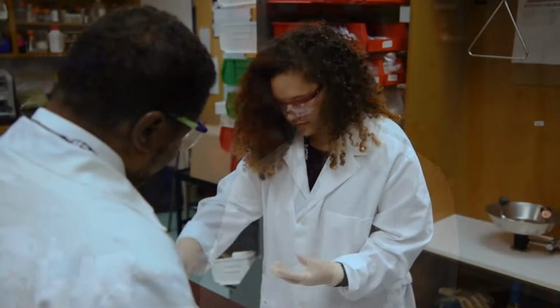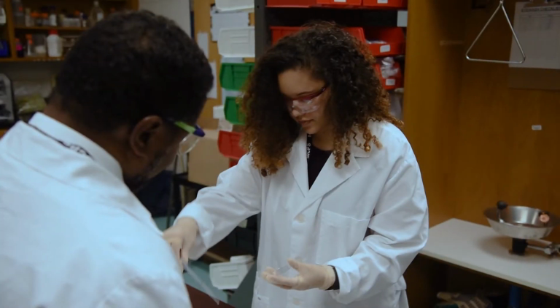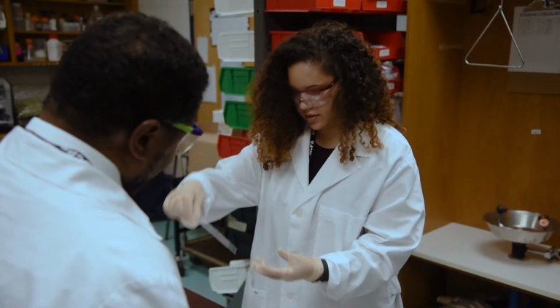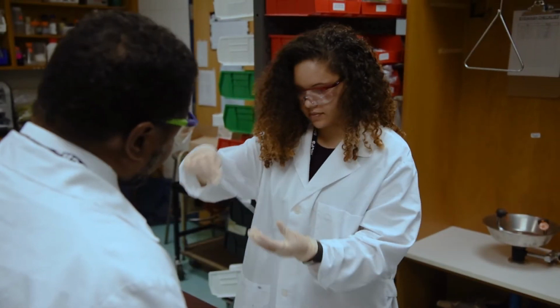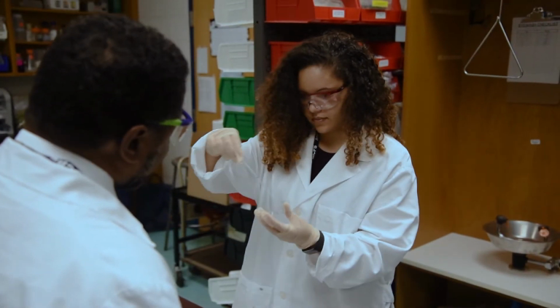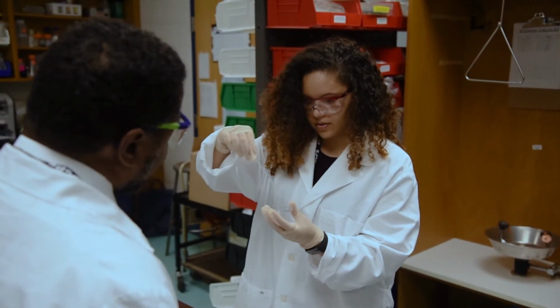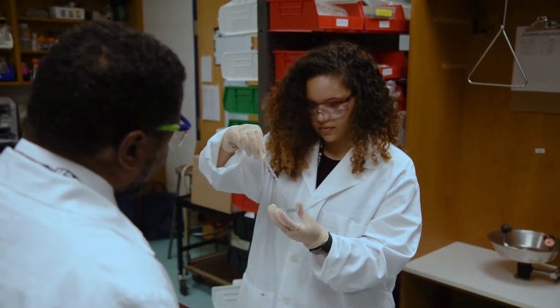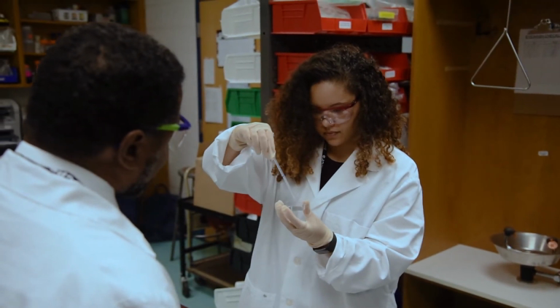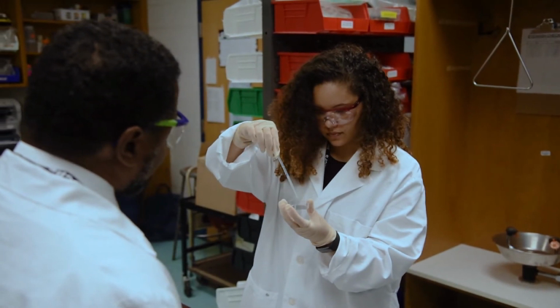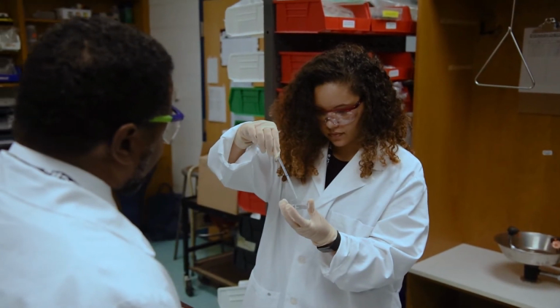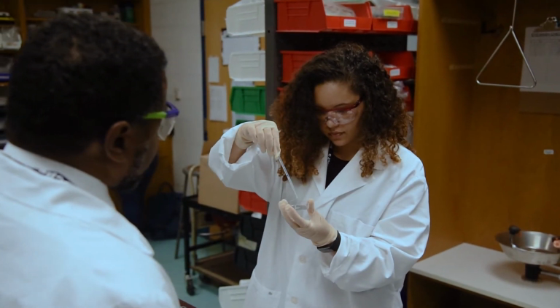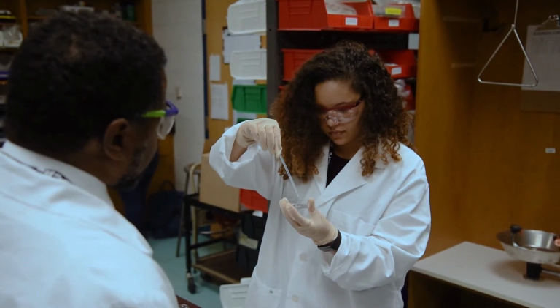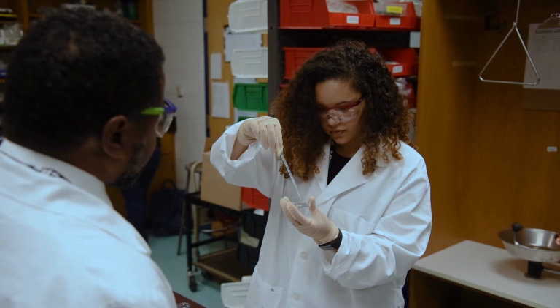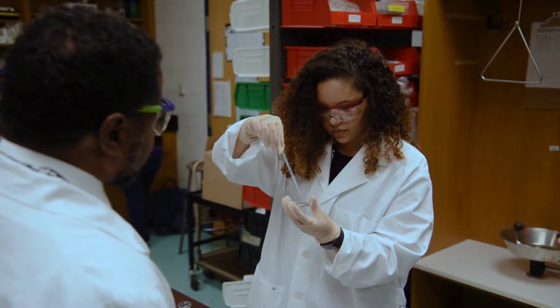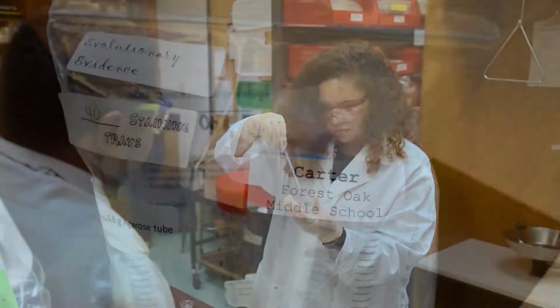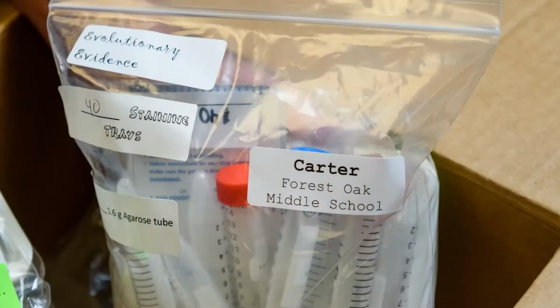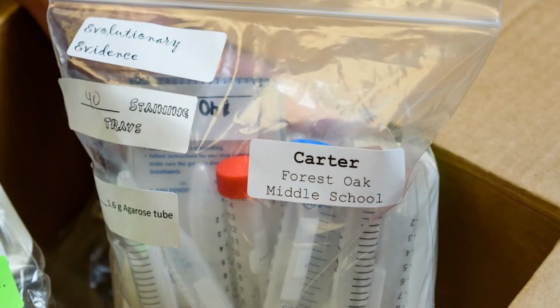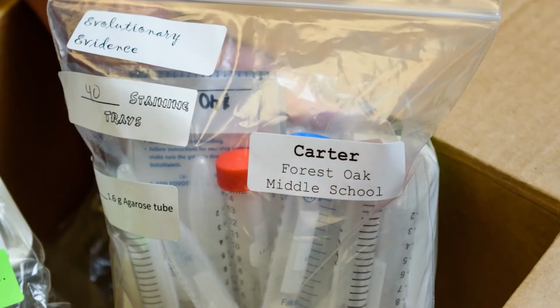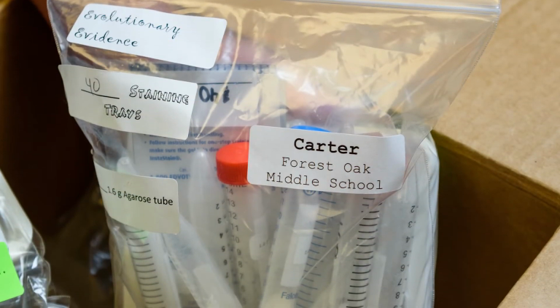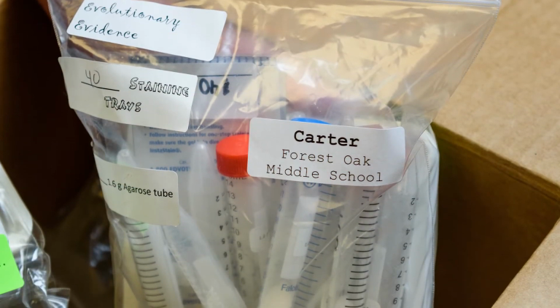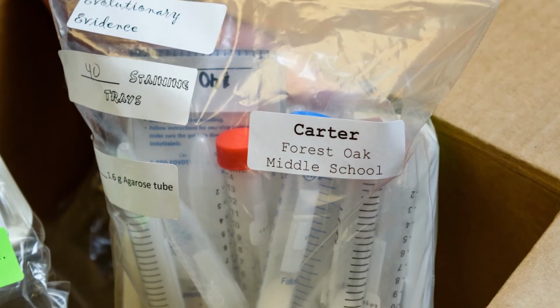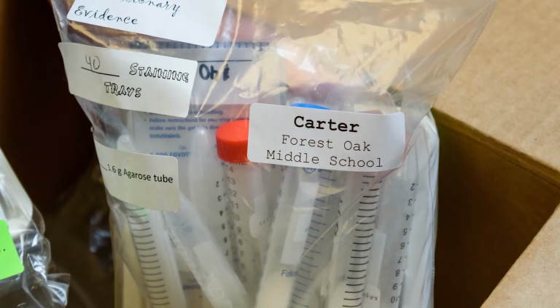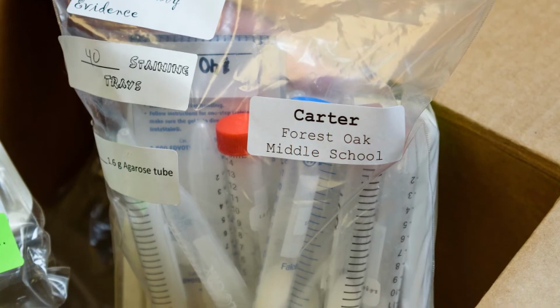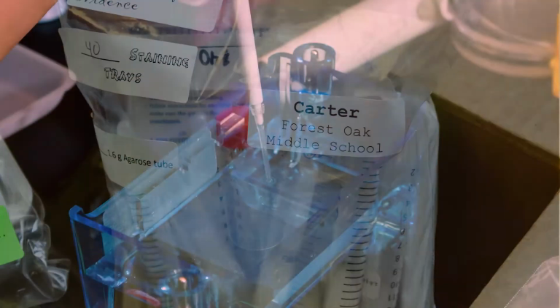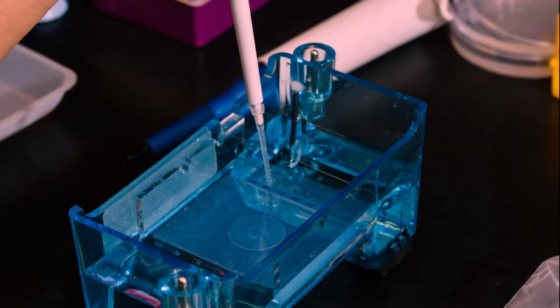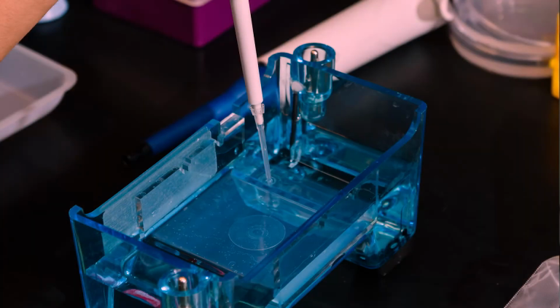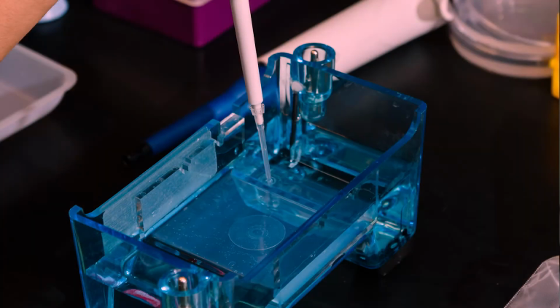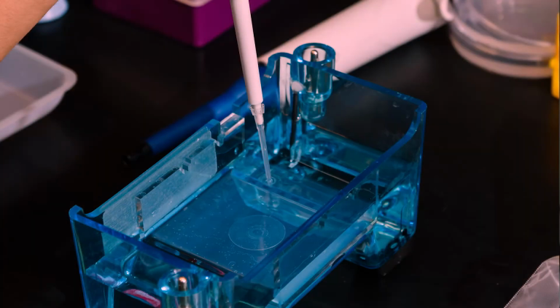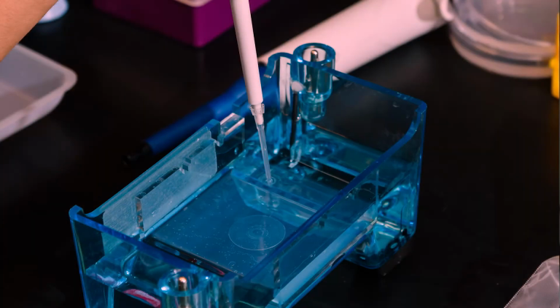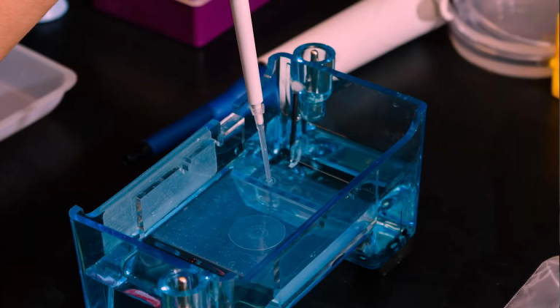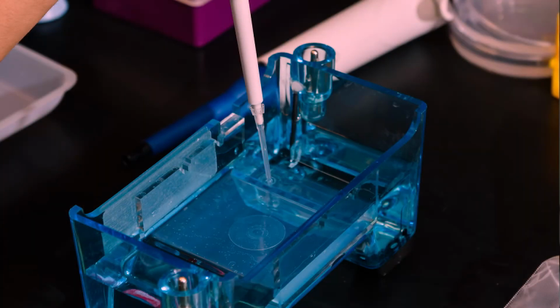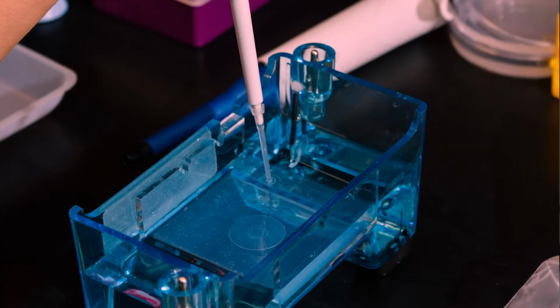We are a biomanufacturing facility, and we do produce thousands of kits that we send out to all of Montgomery County Public Schools.